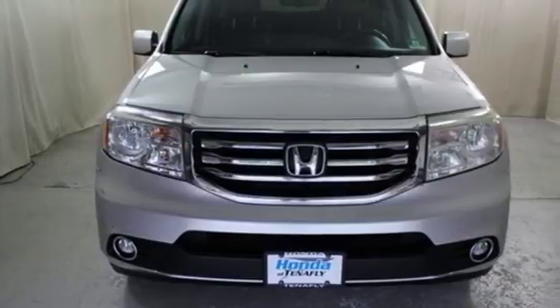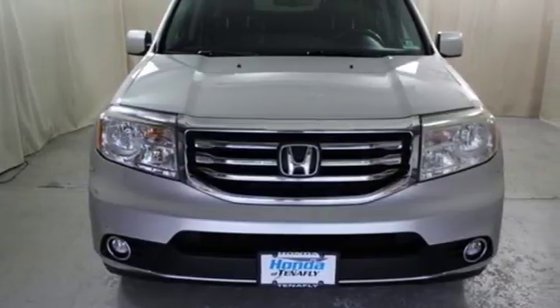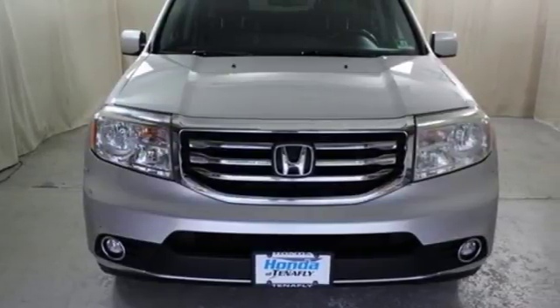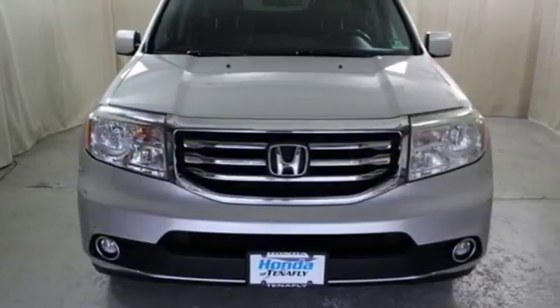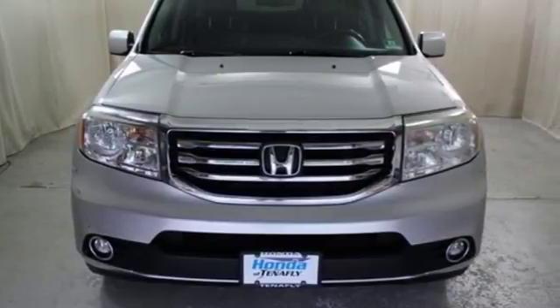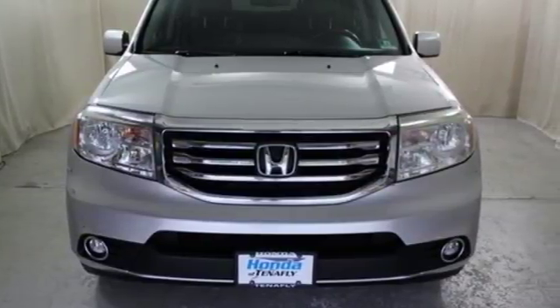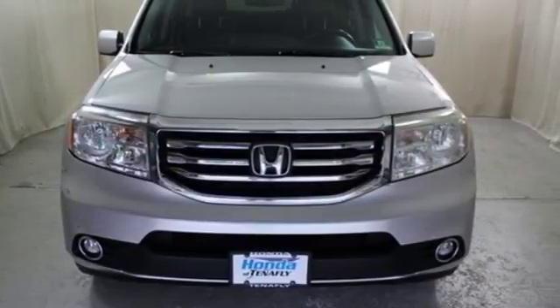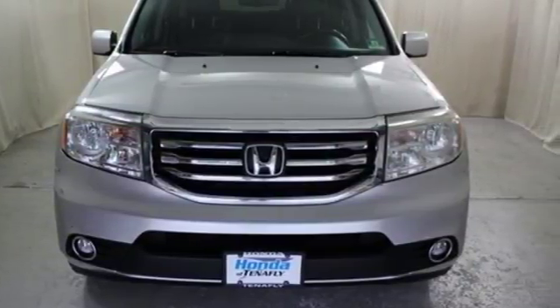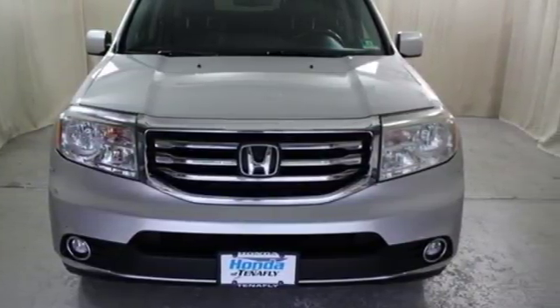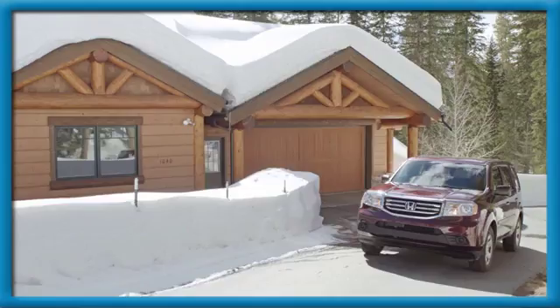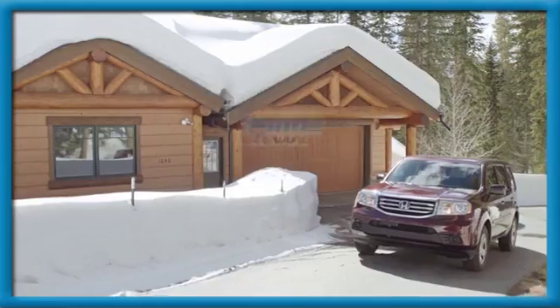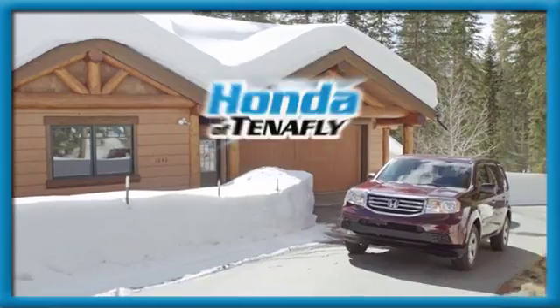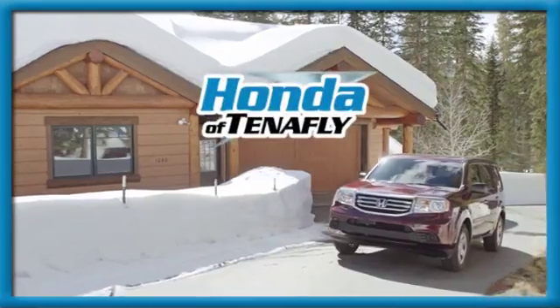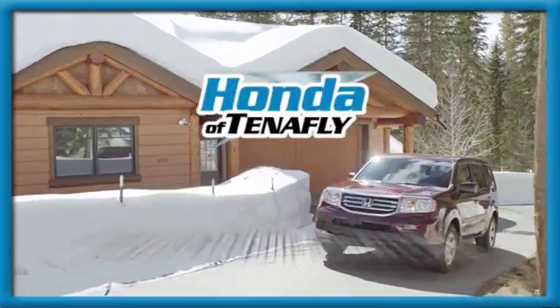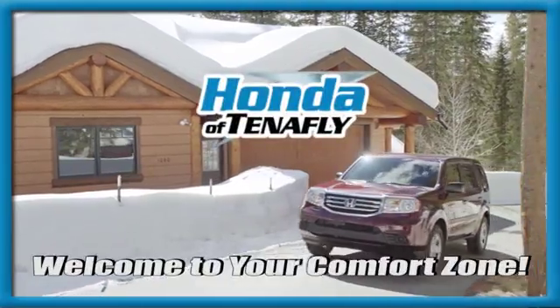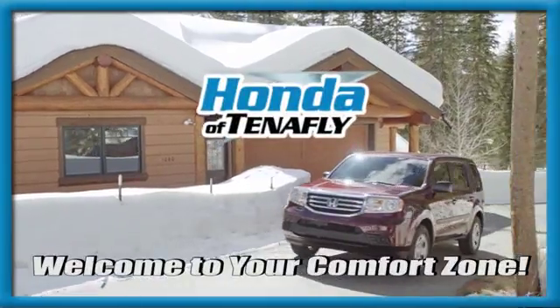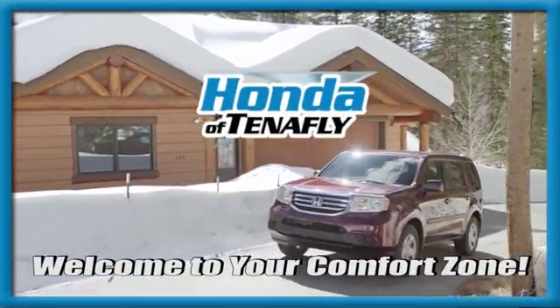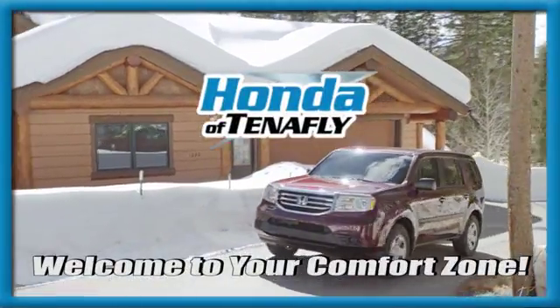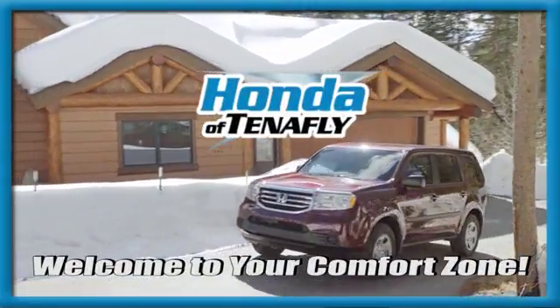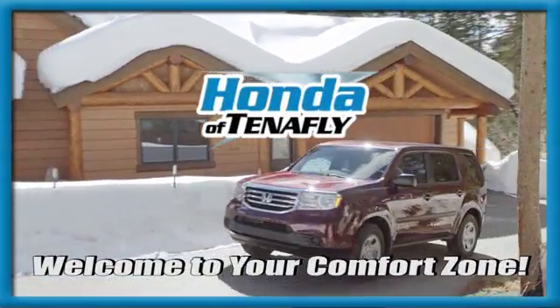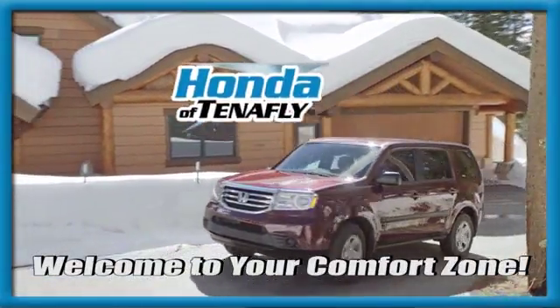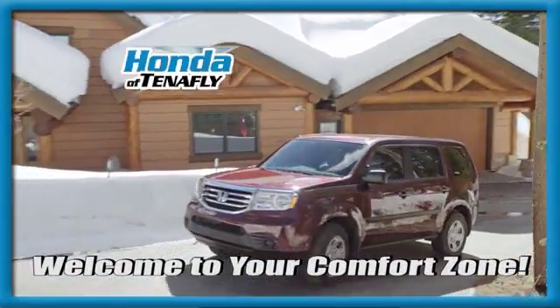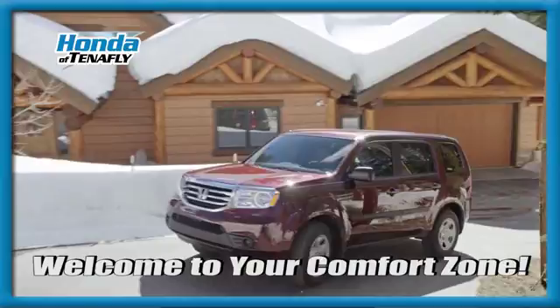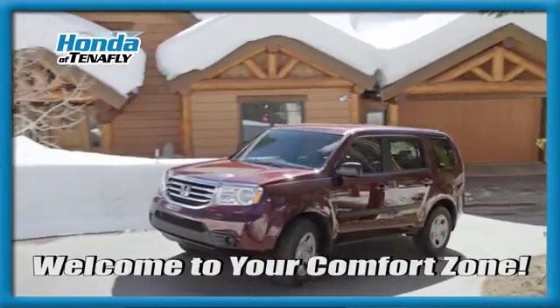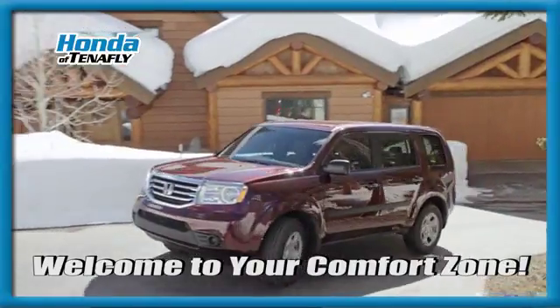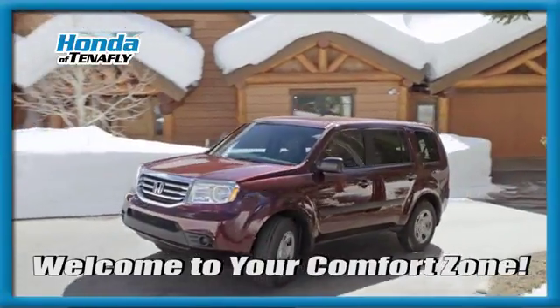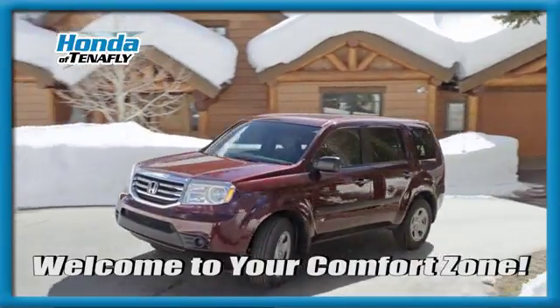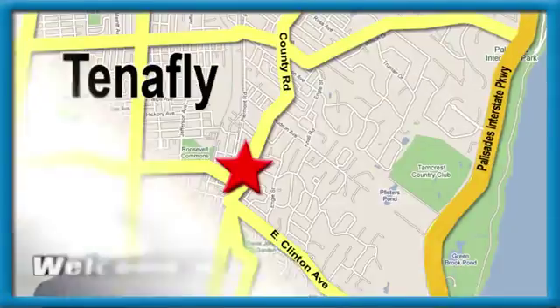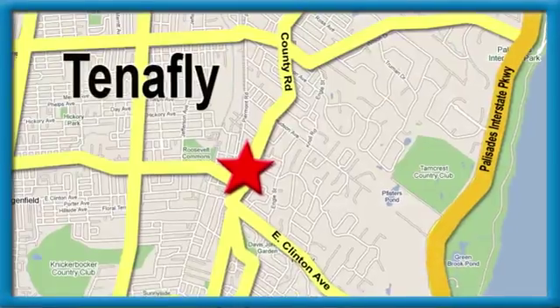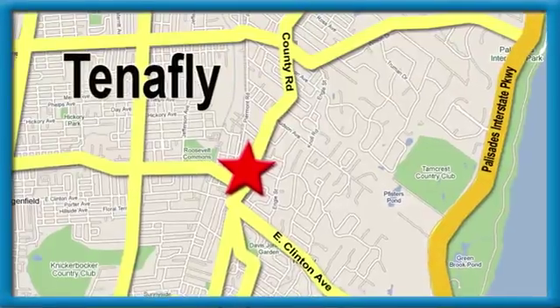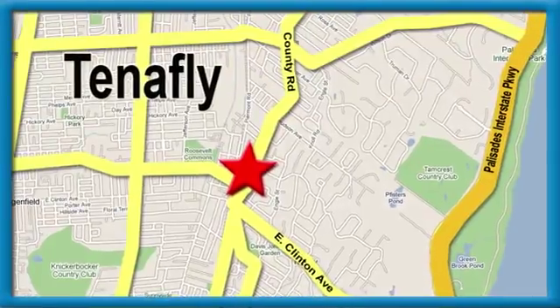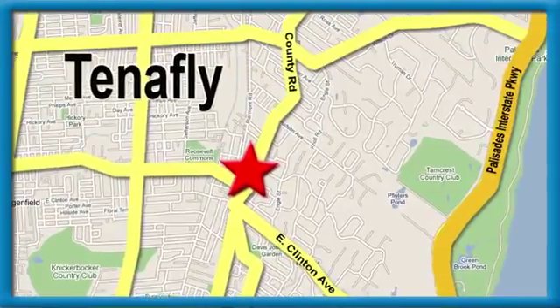Experience it for yourself today. Welcome to your comfort zone. Honda of Tenafly.